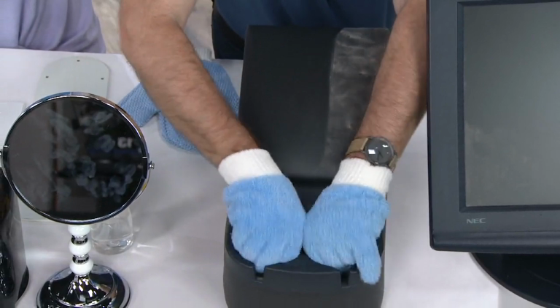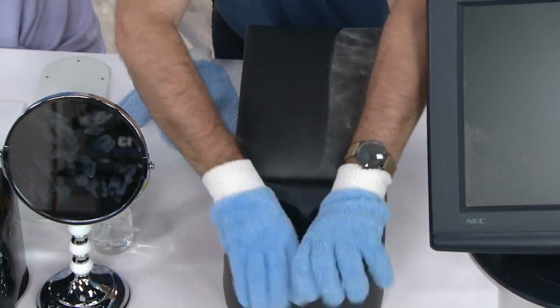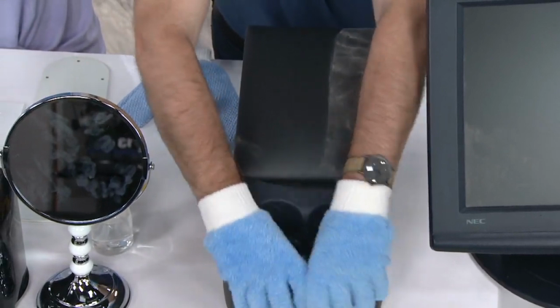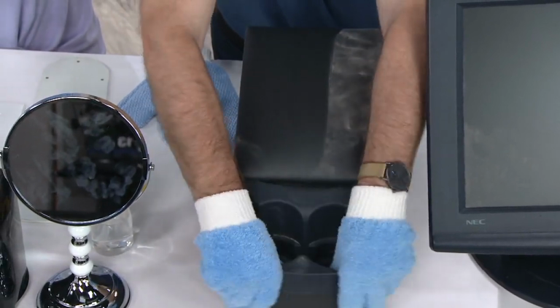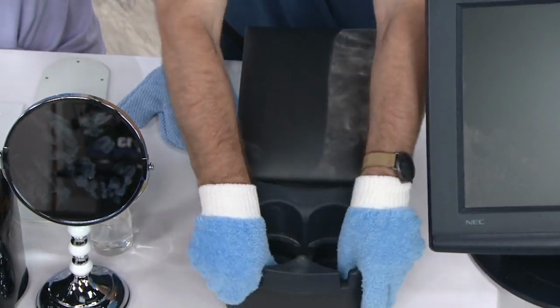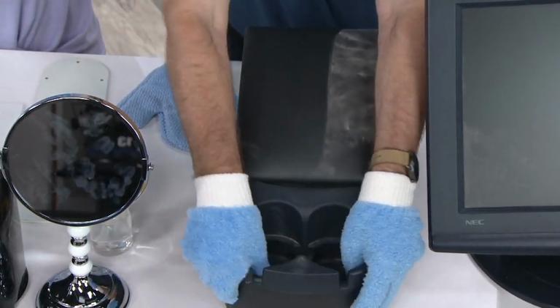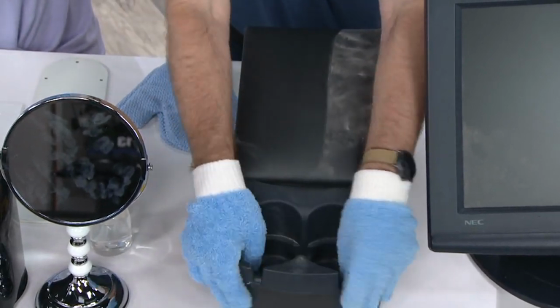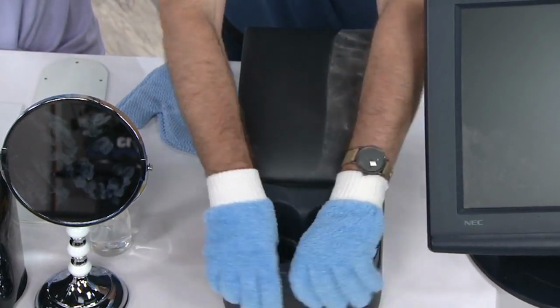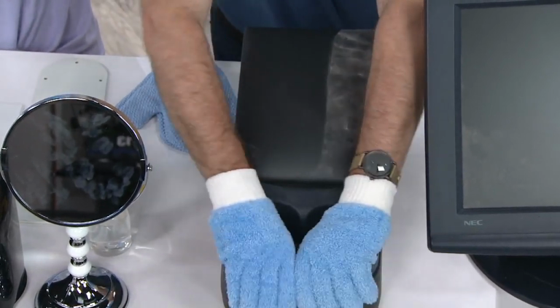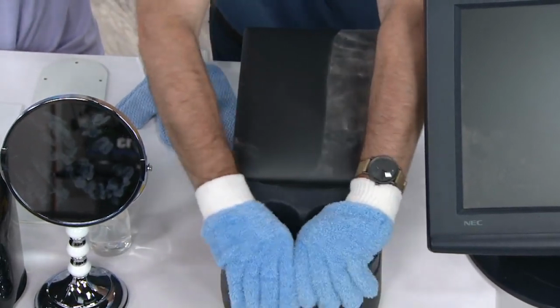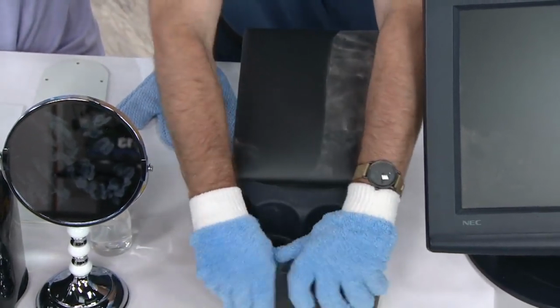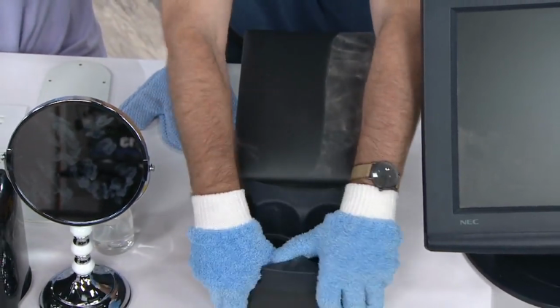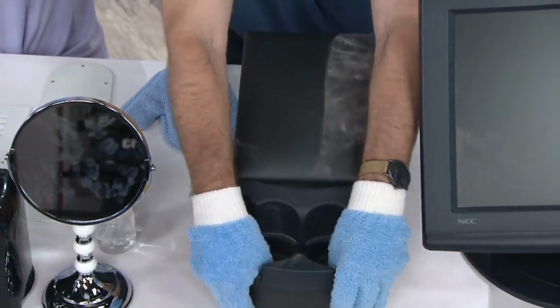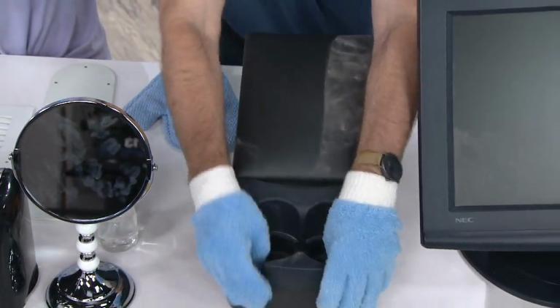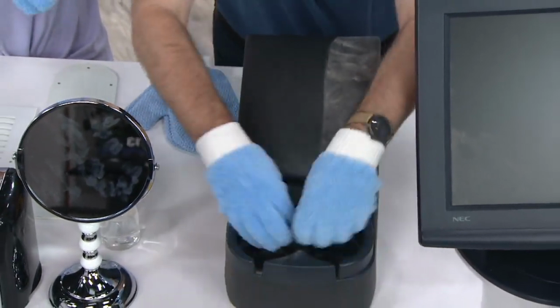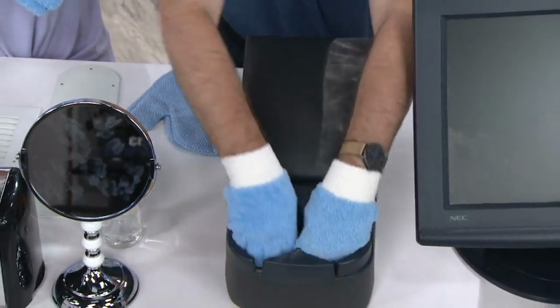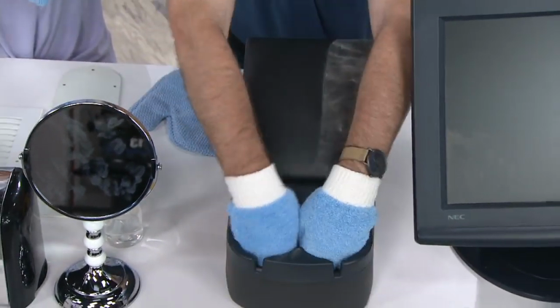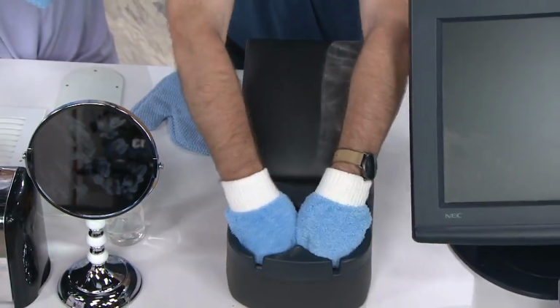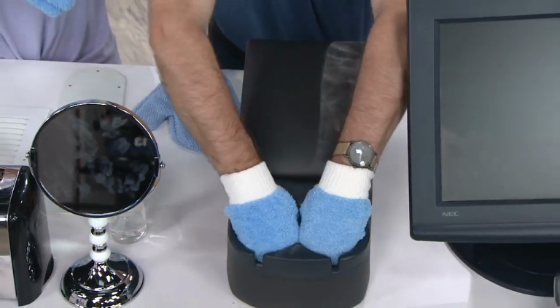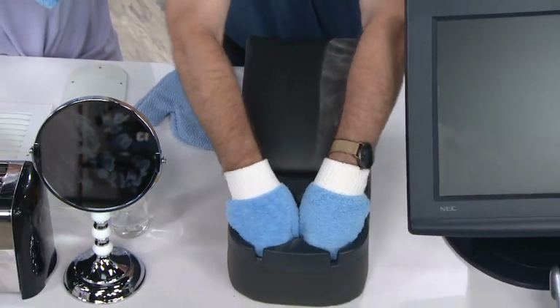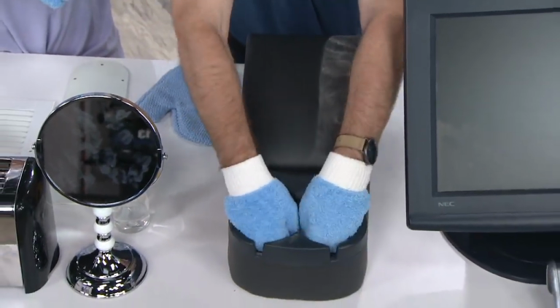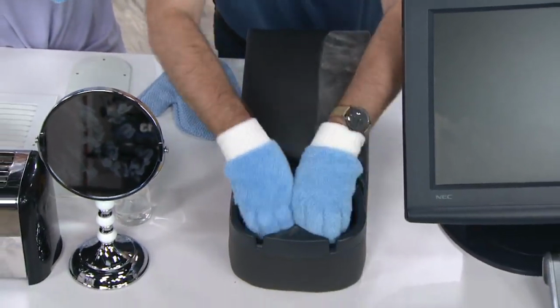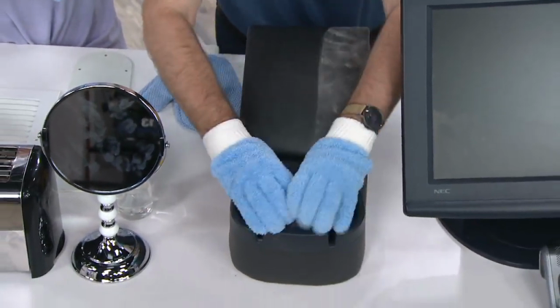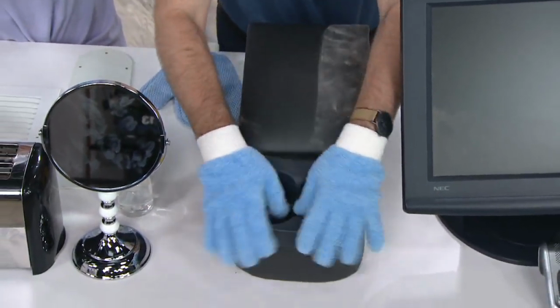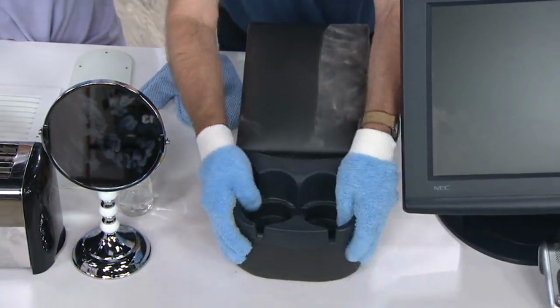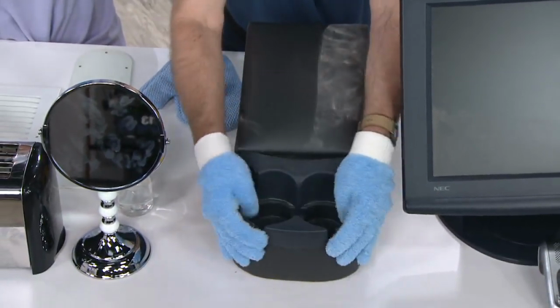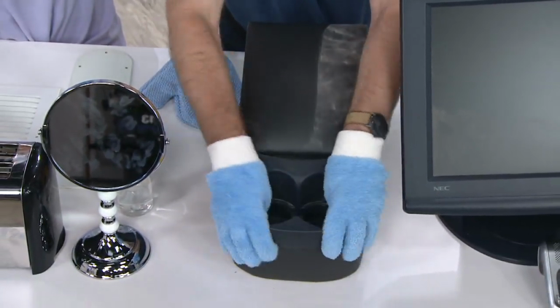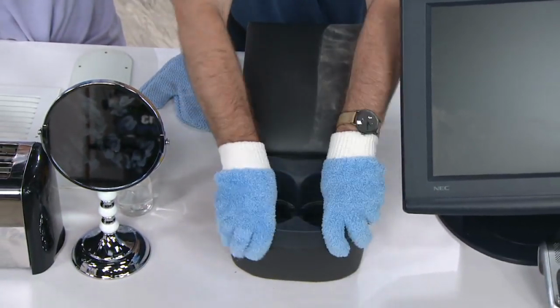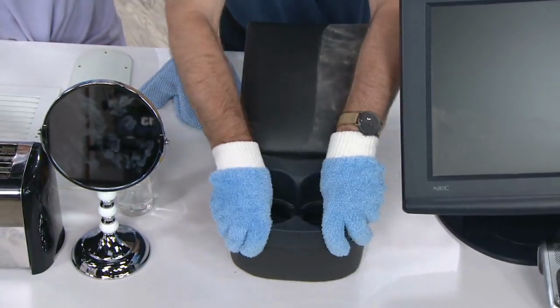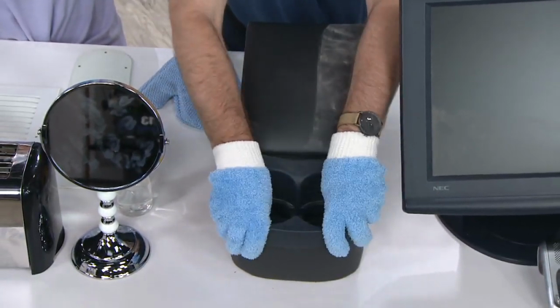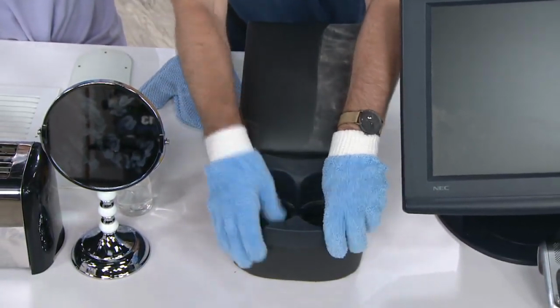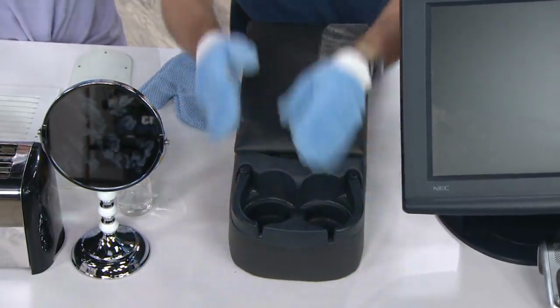Look at how you can get into the areas — the vents, the cup holders. Really, truly clean them.